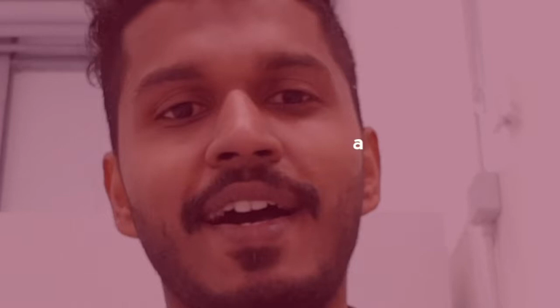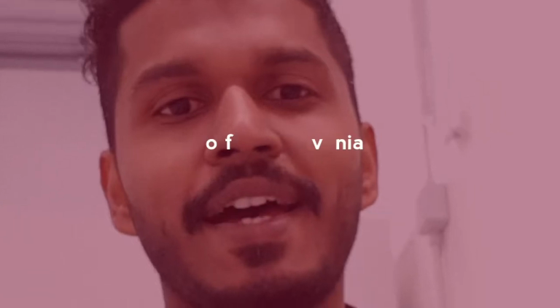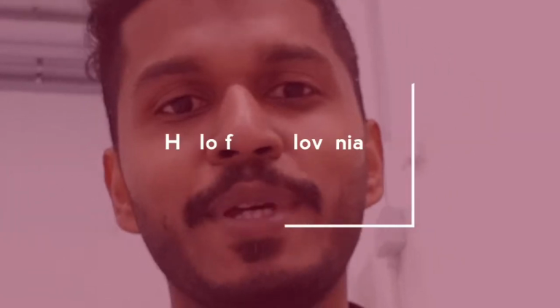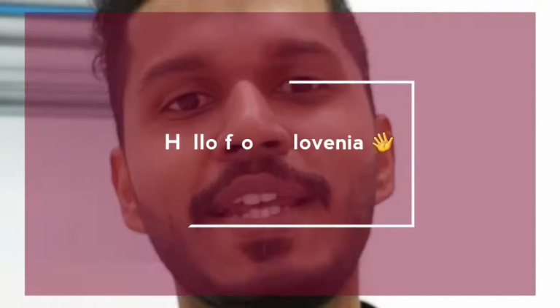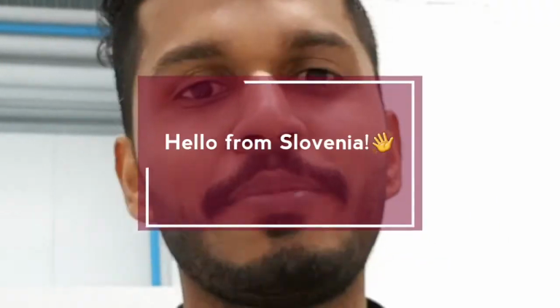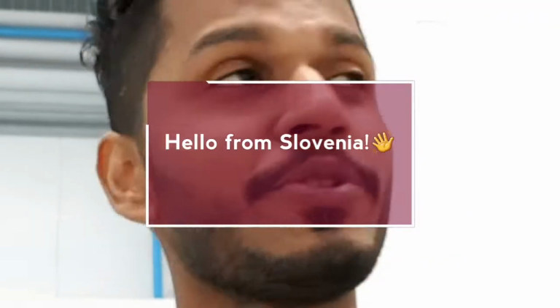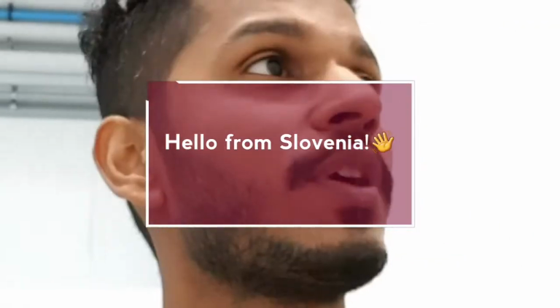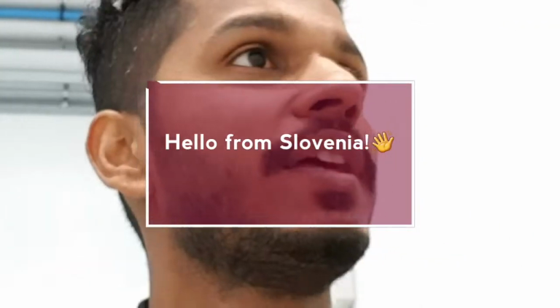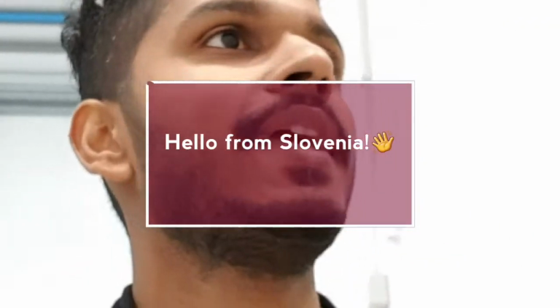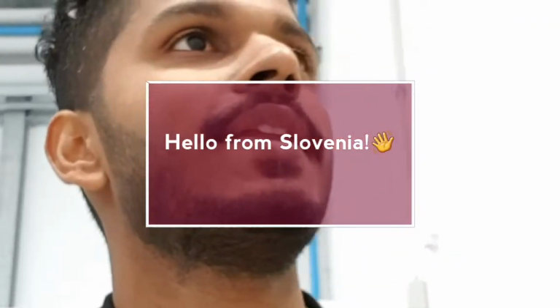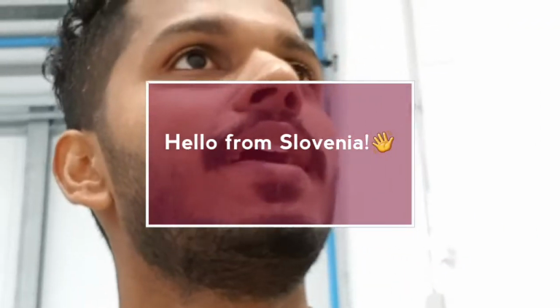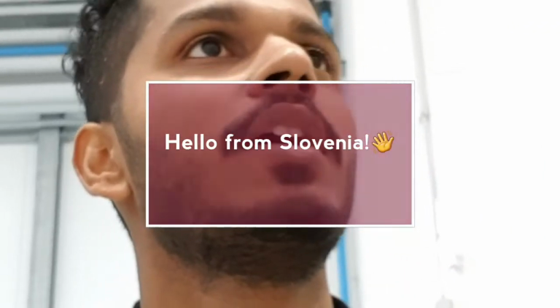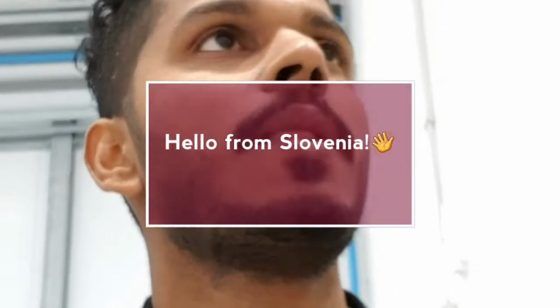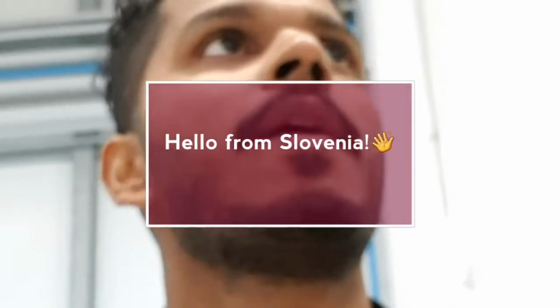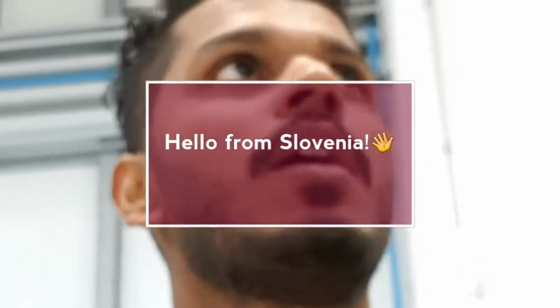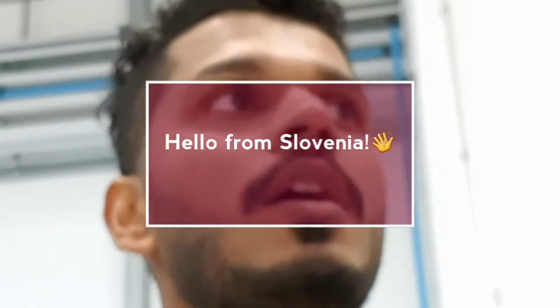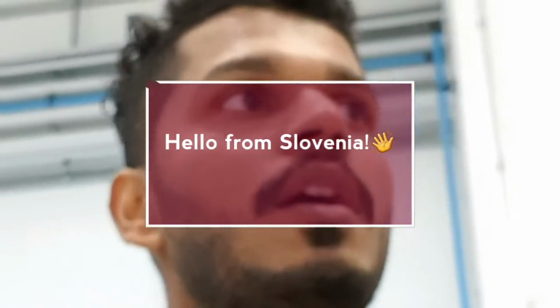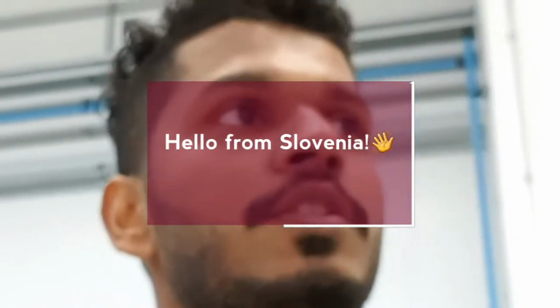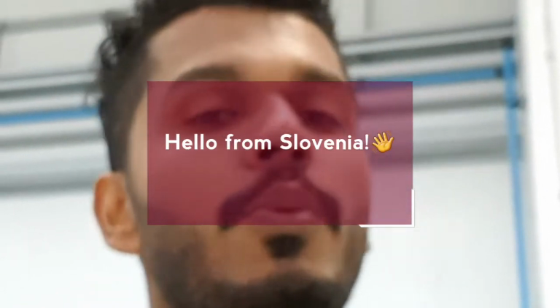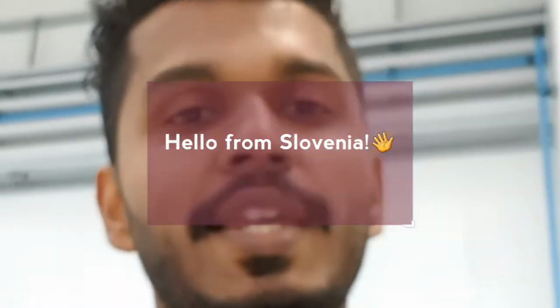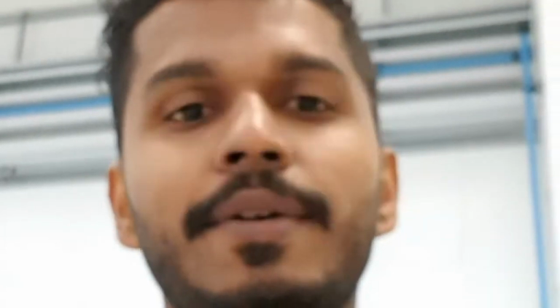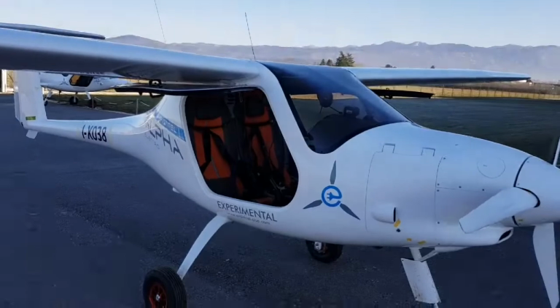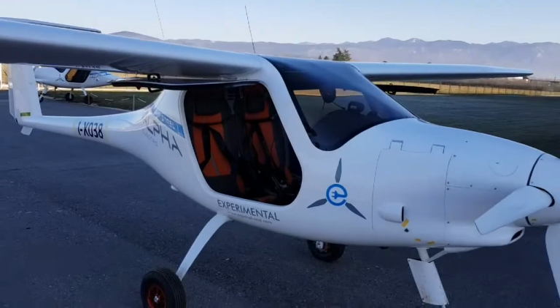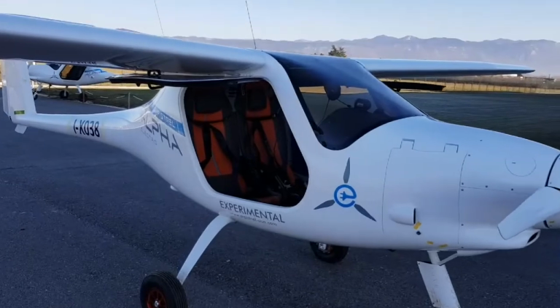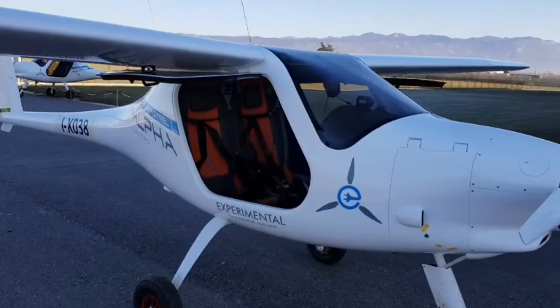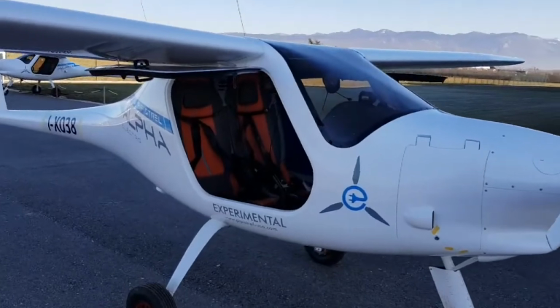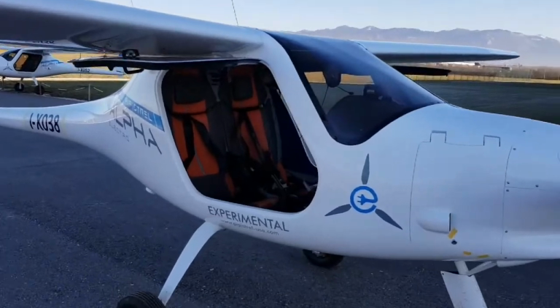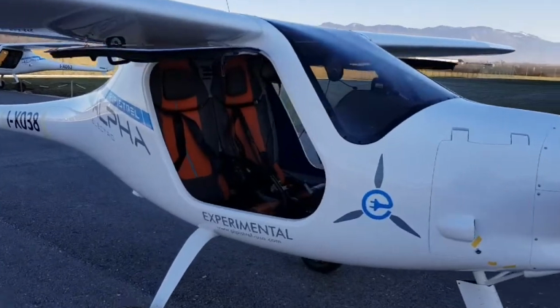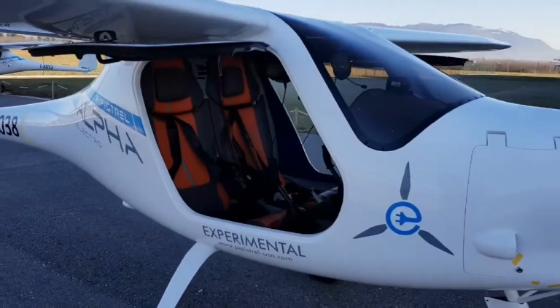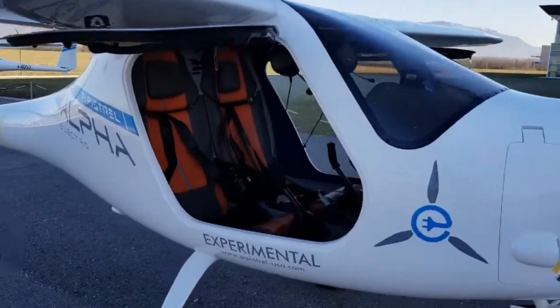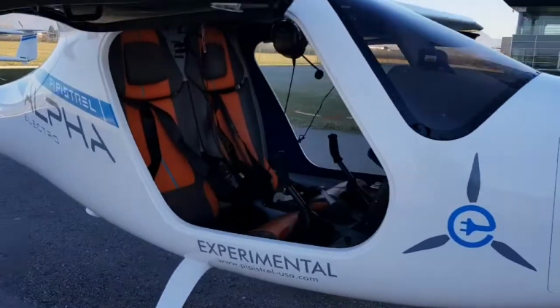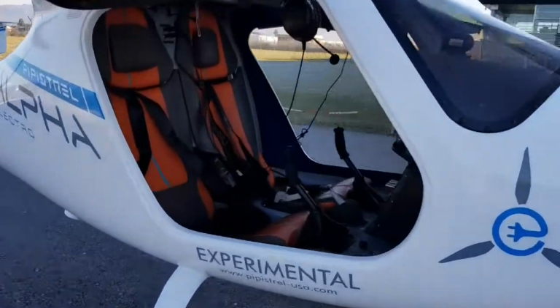Hi, I'm at Pipistrel in Slovenia. Let's go on a test flight.